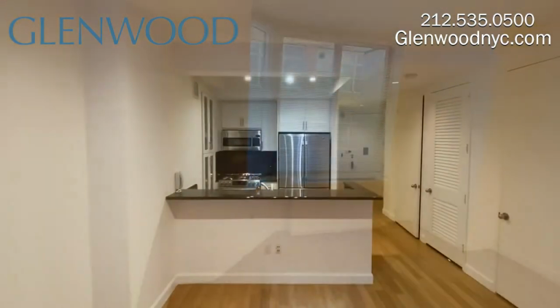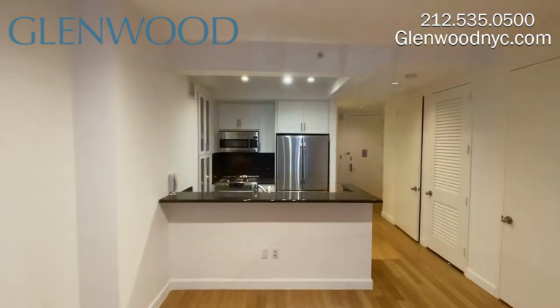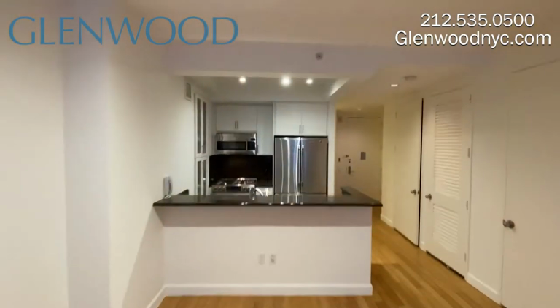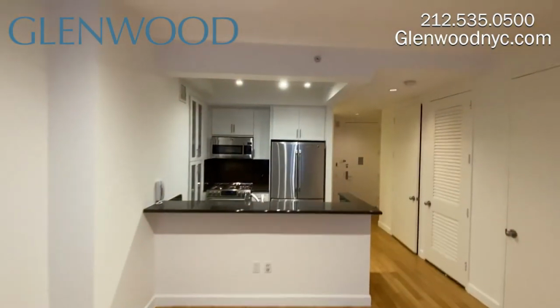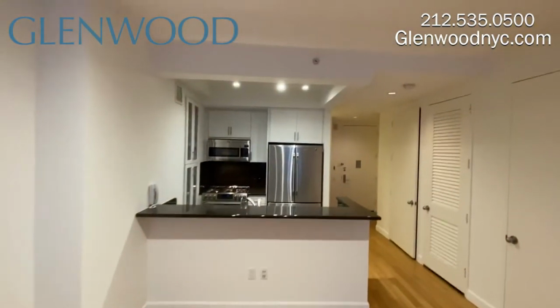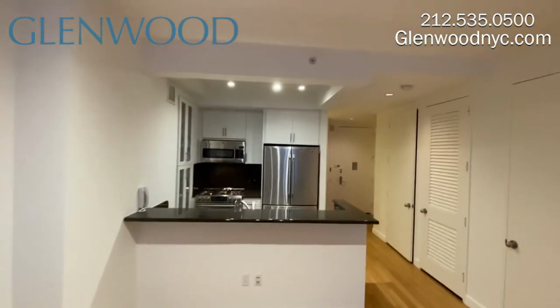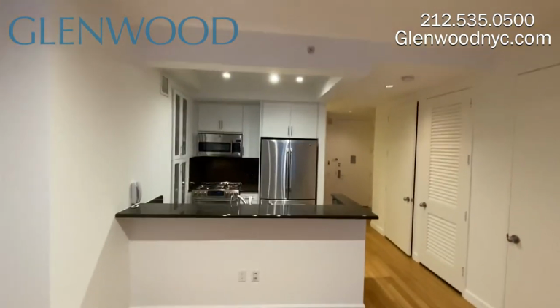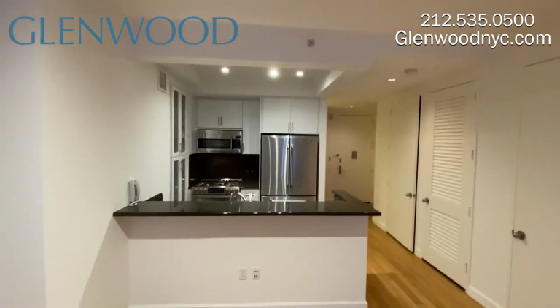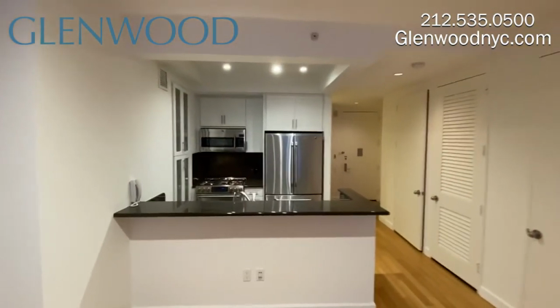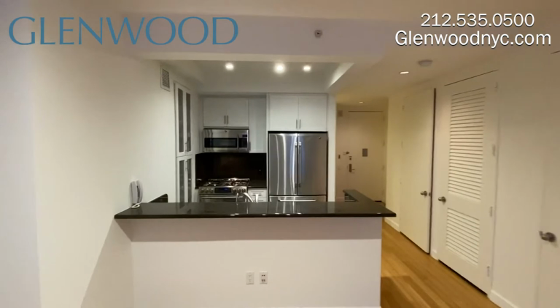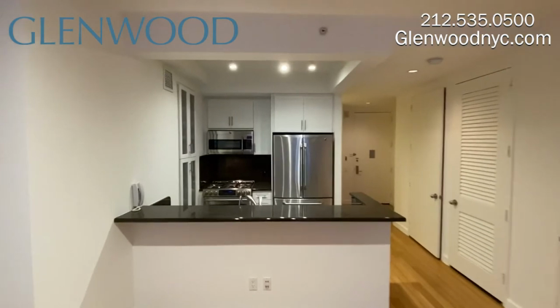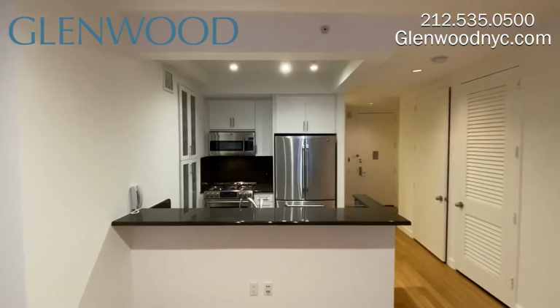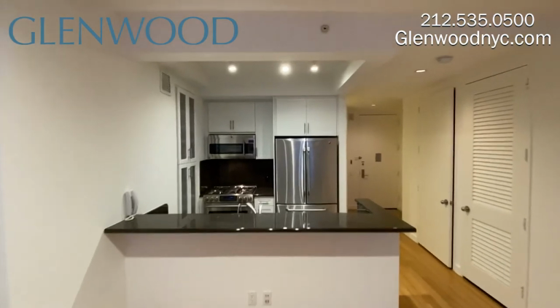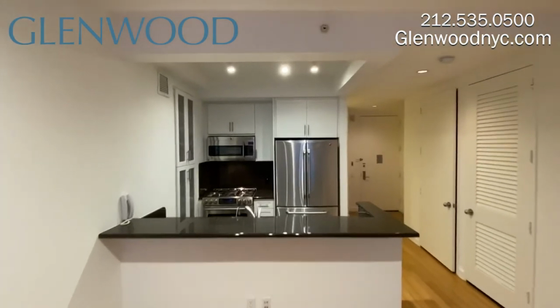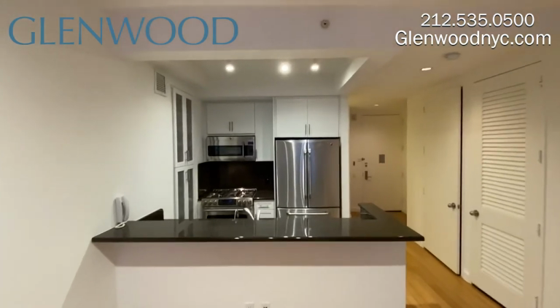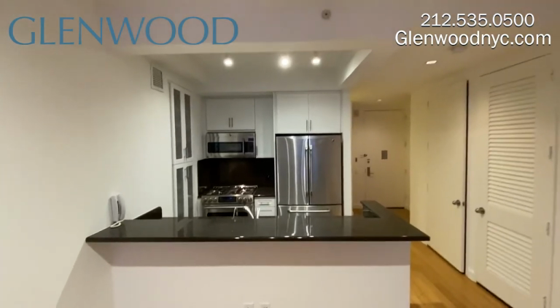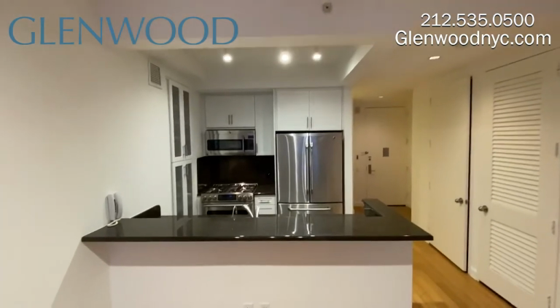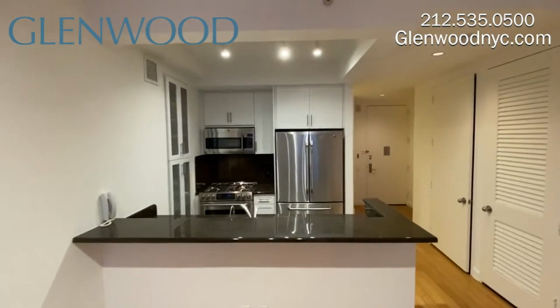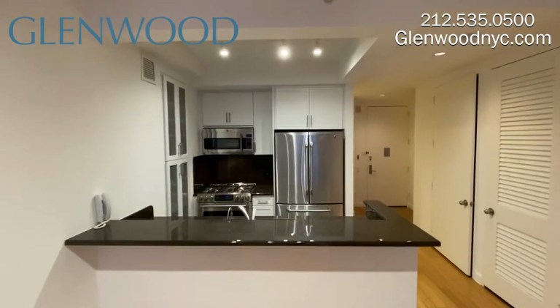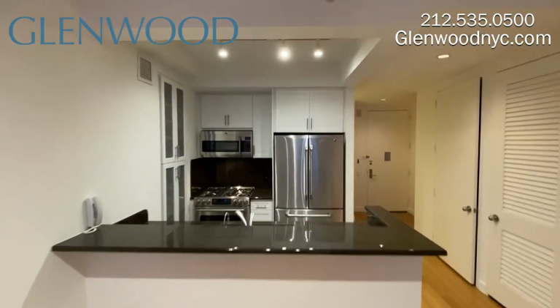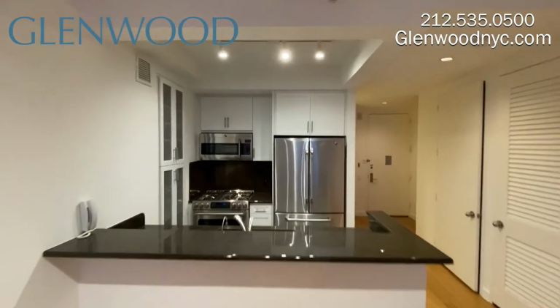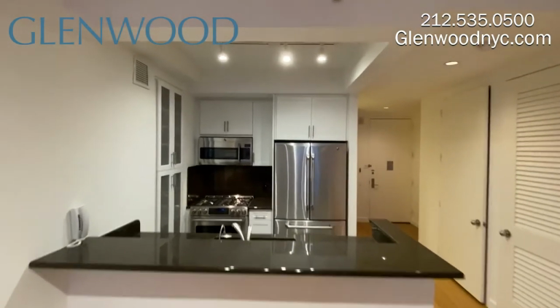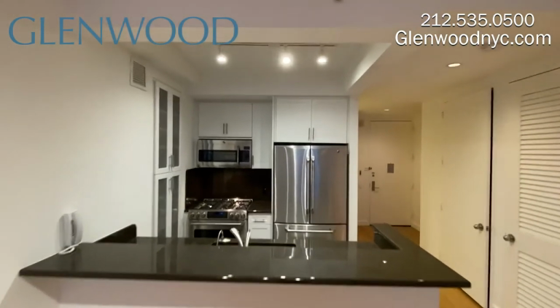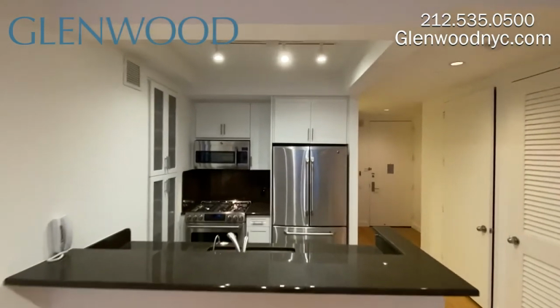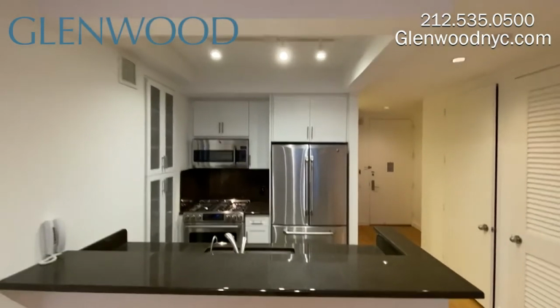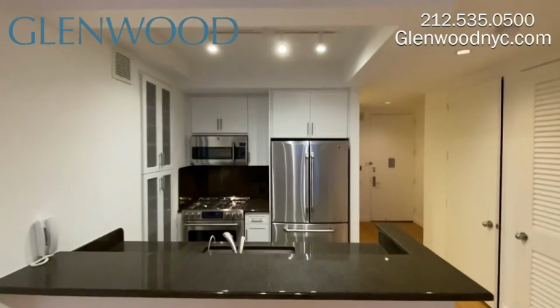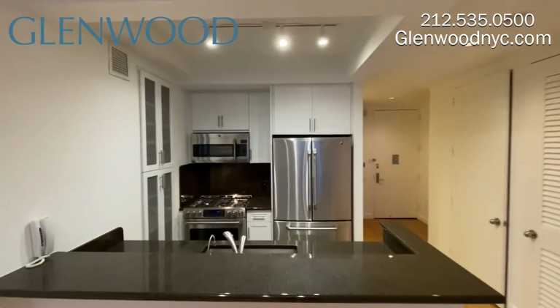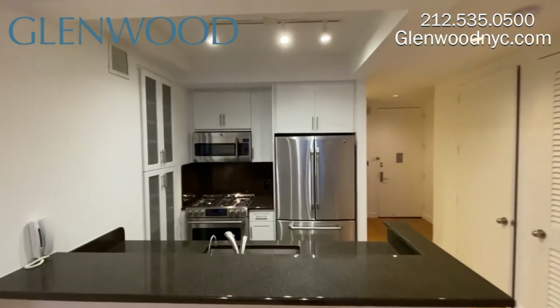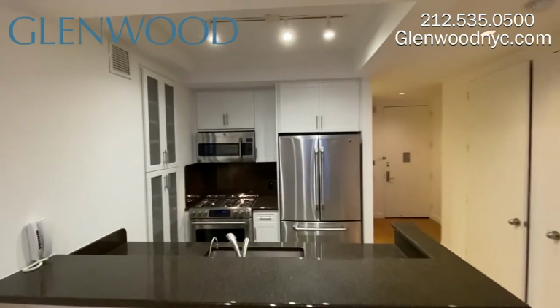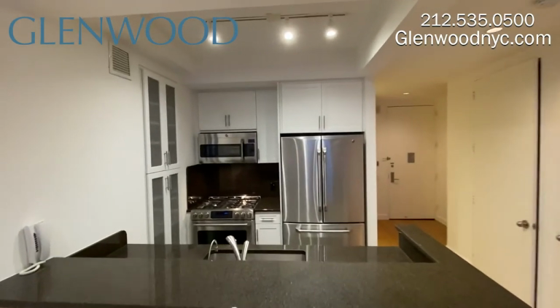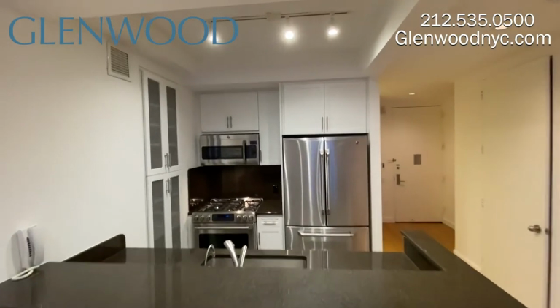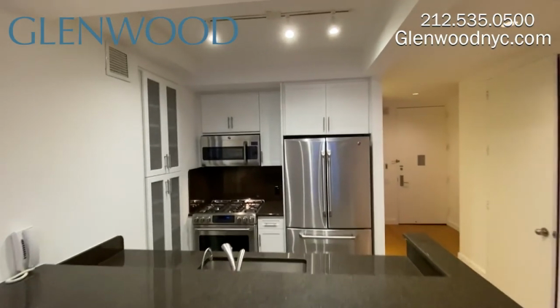The open kitchen with breakfast bar features plenty of storage, including a separate pantry.